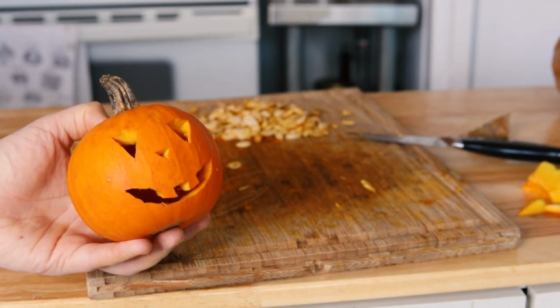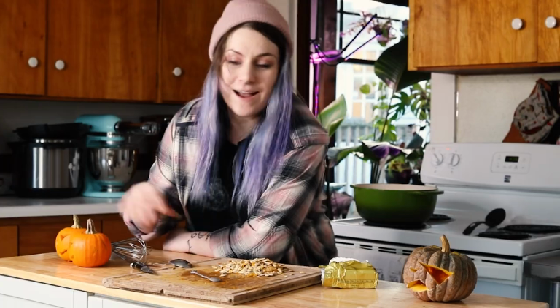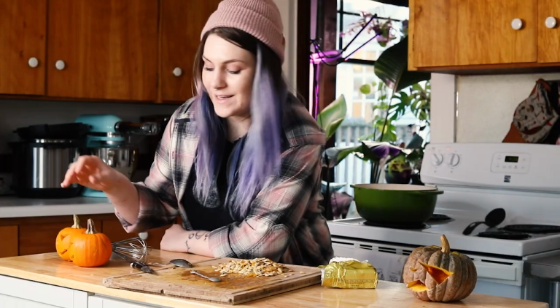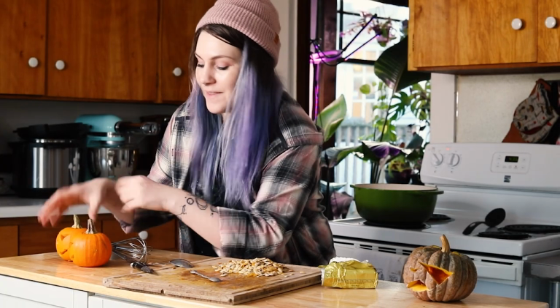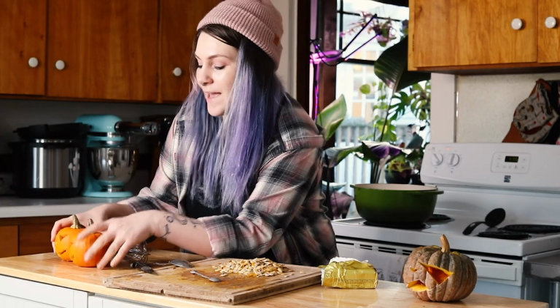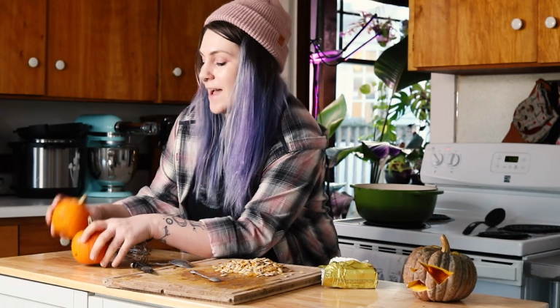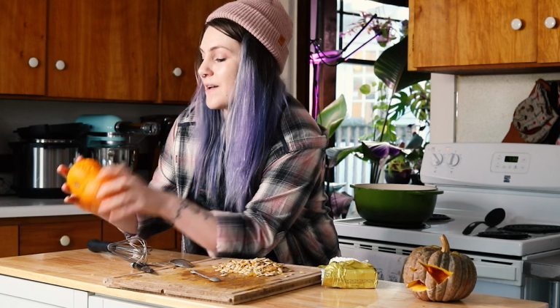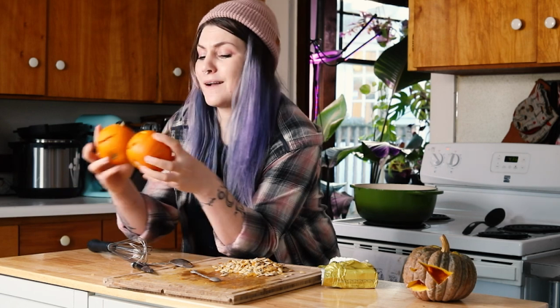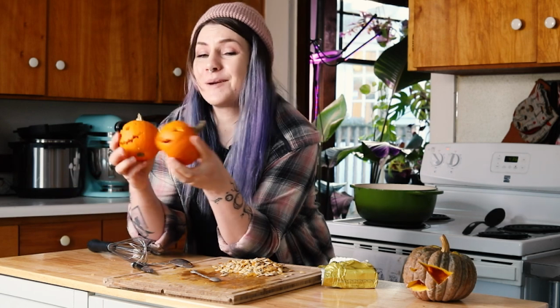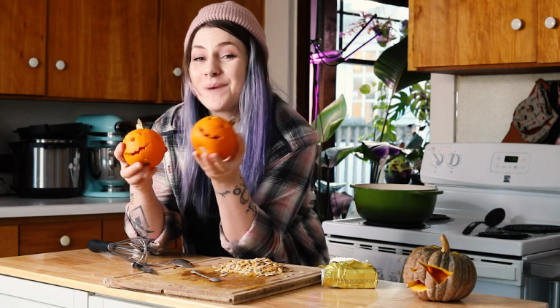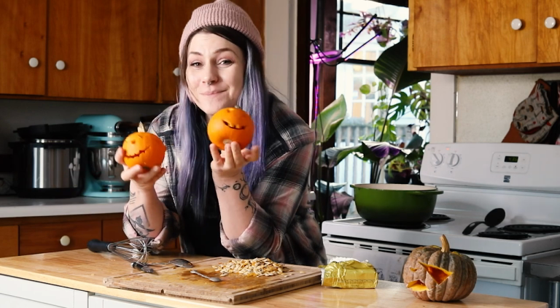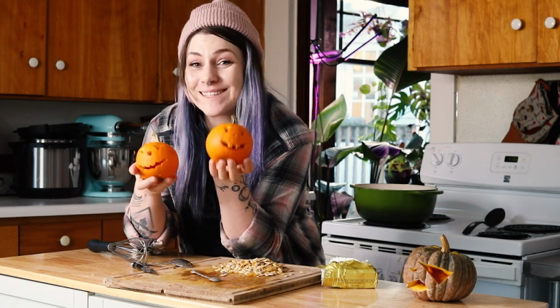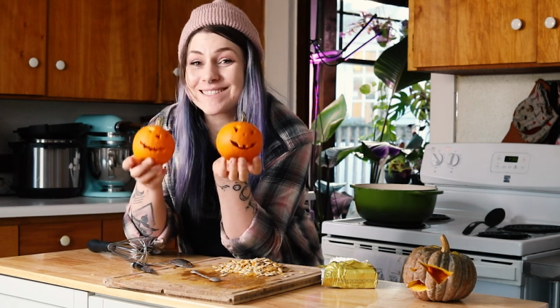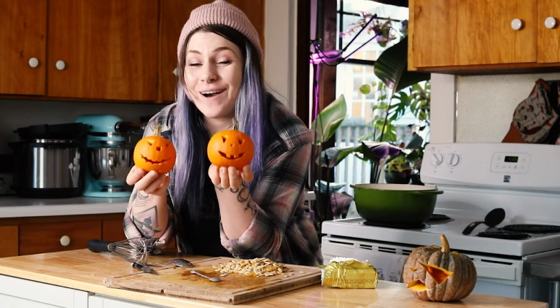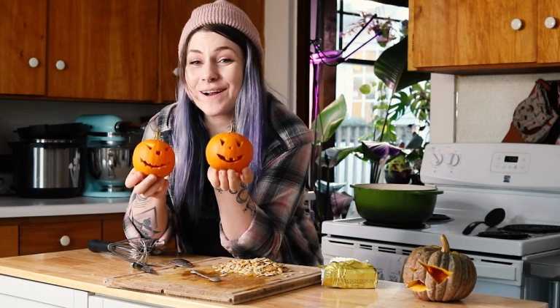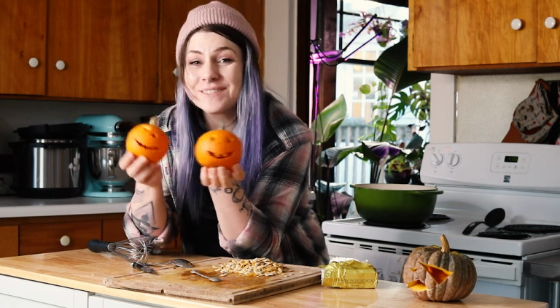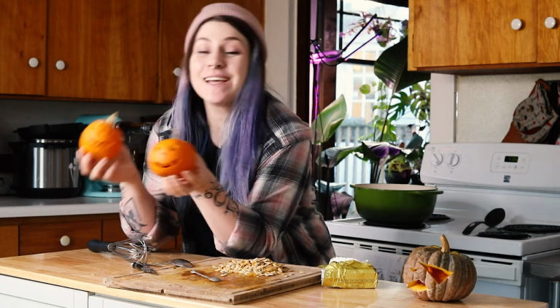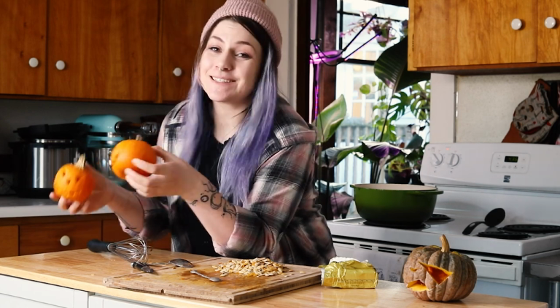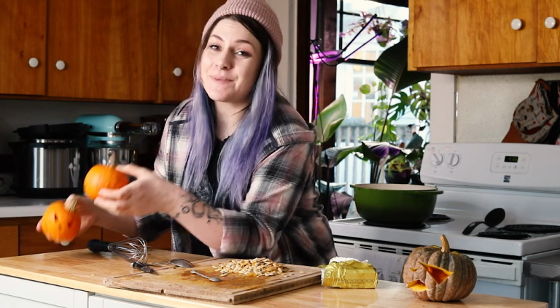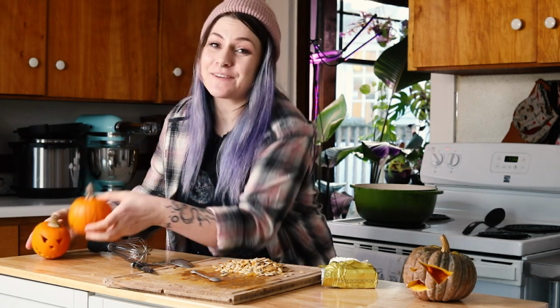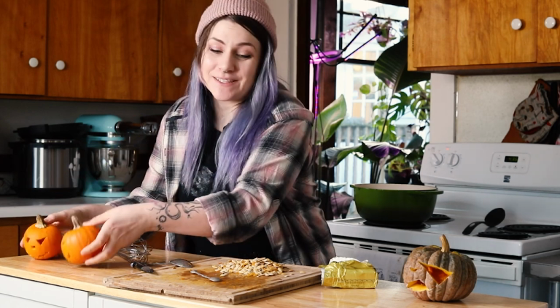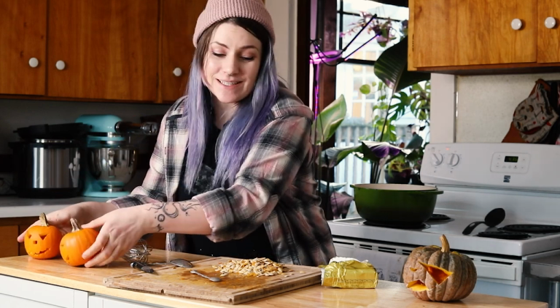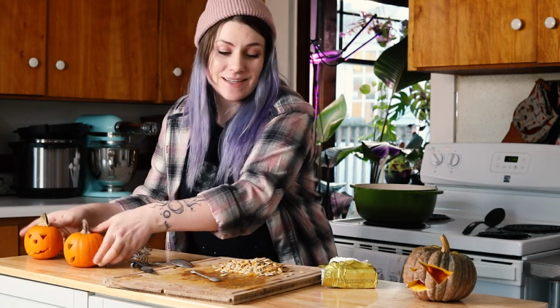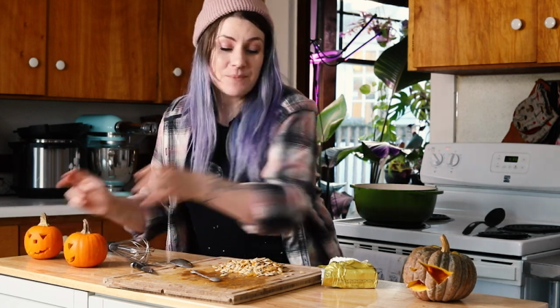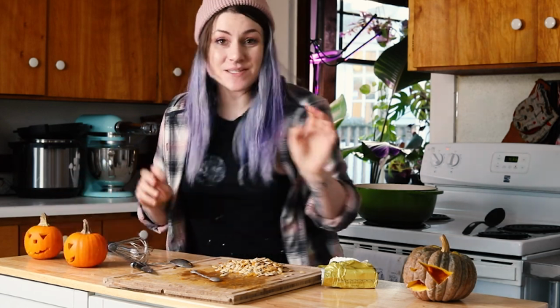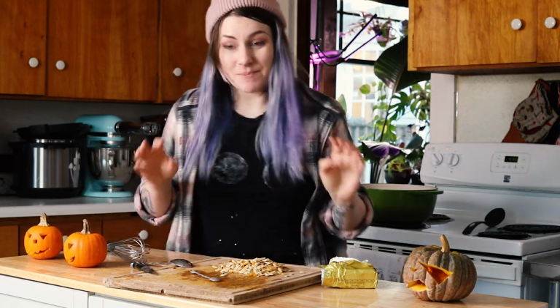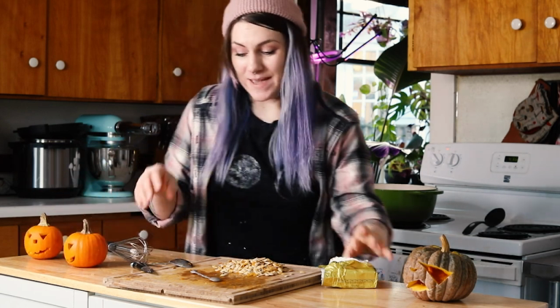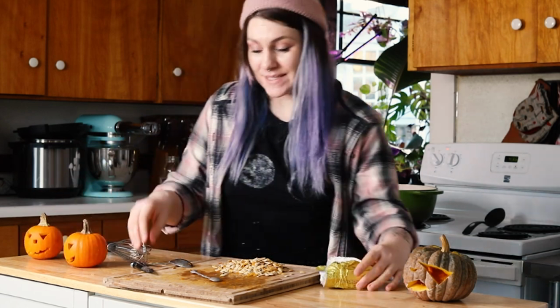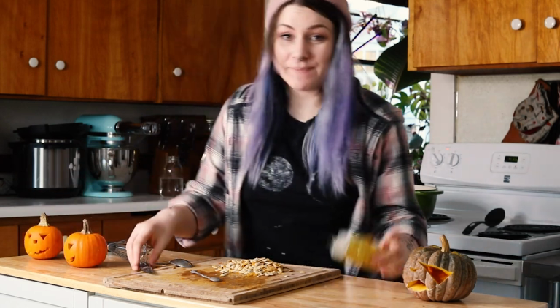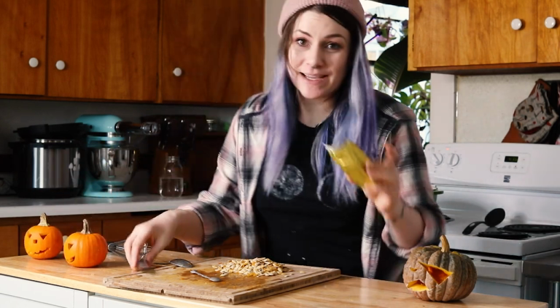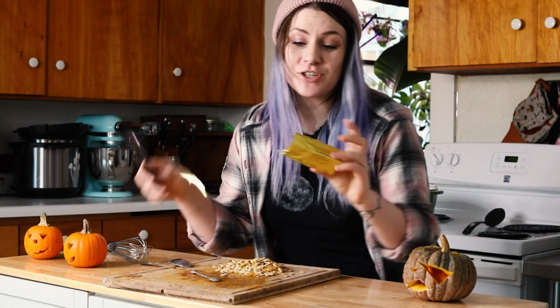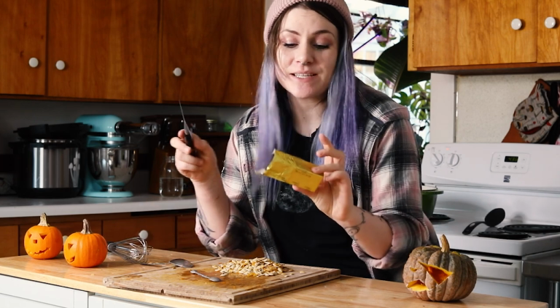All right, now that we have our pumpkins carved, let's make our filling. I'm going to start by making some mac and cheese.